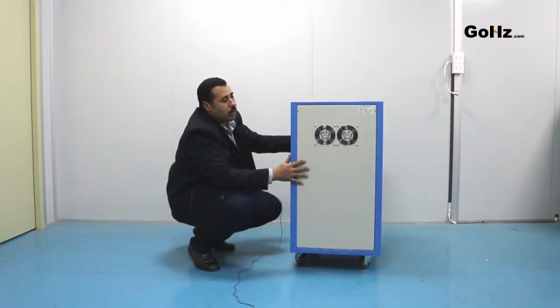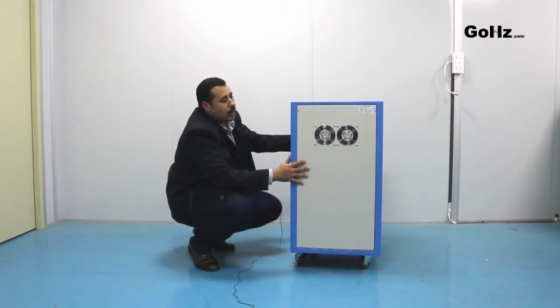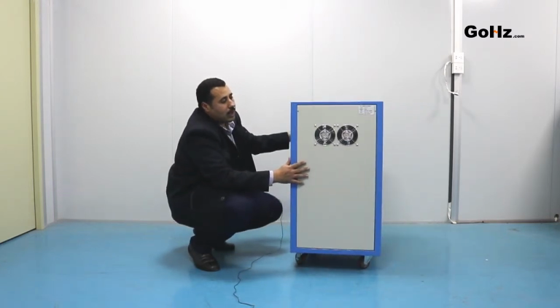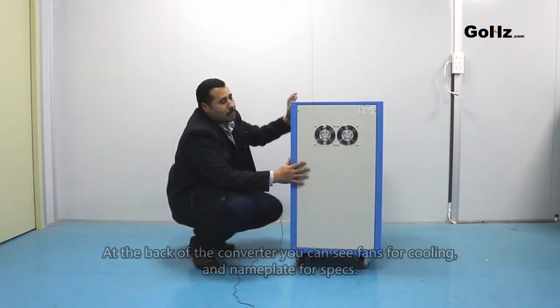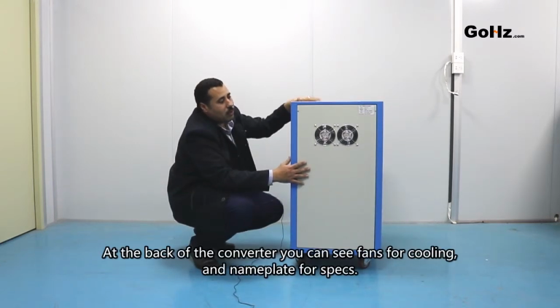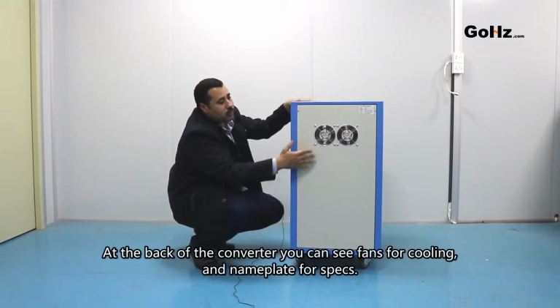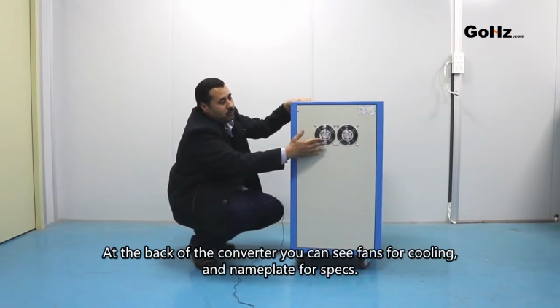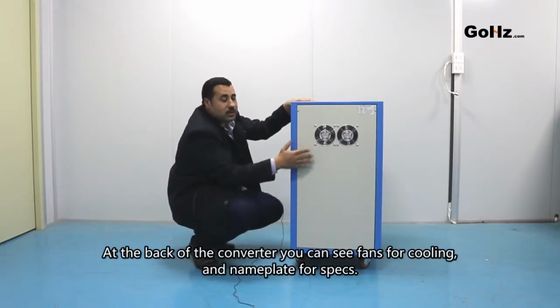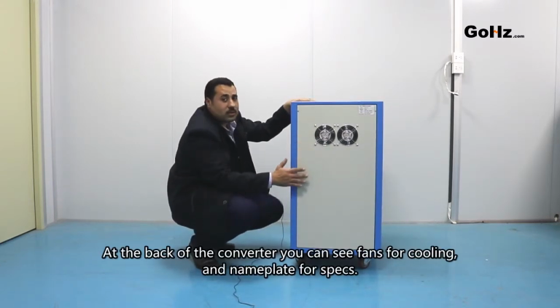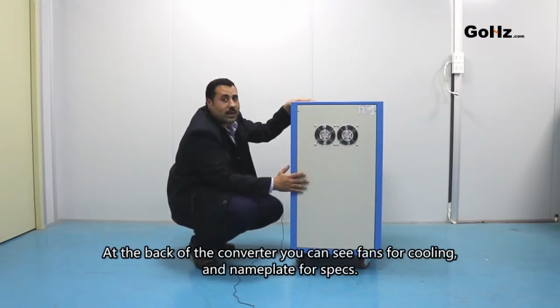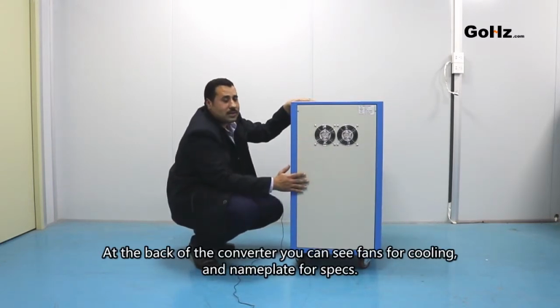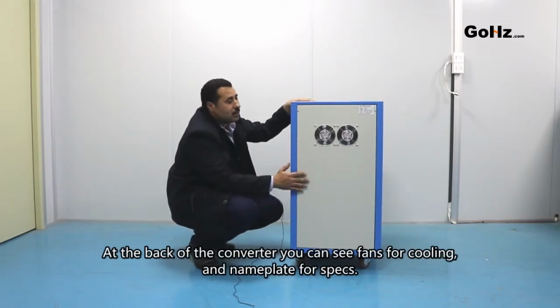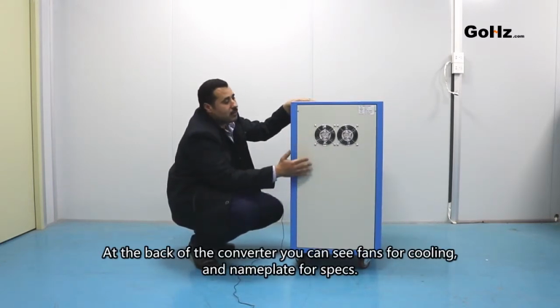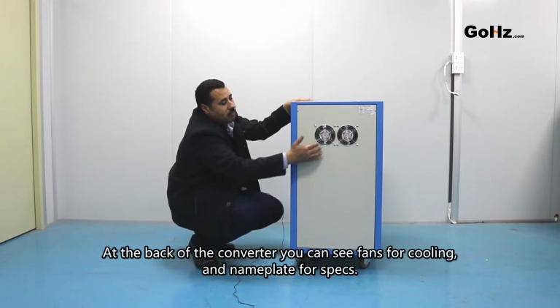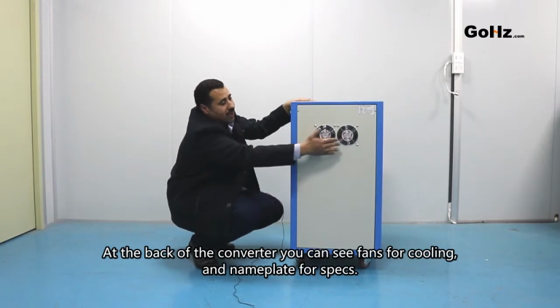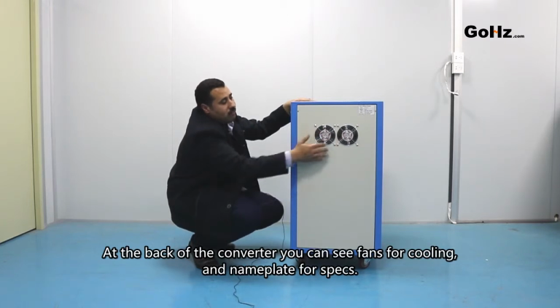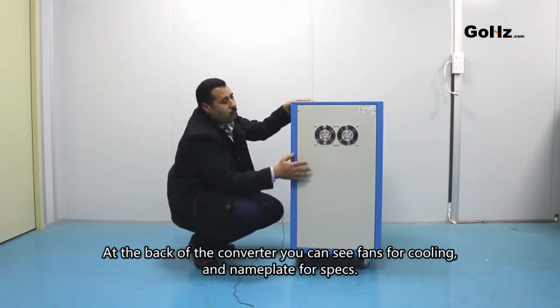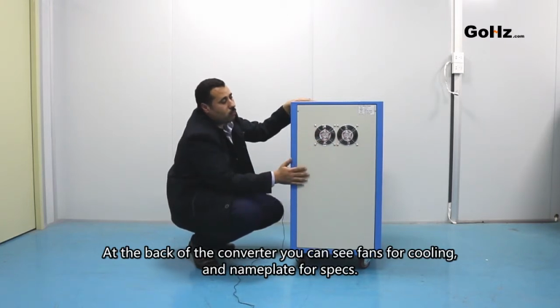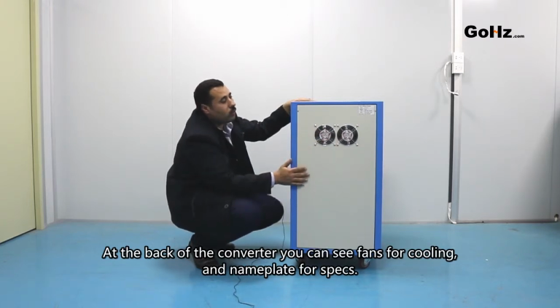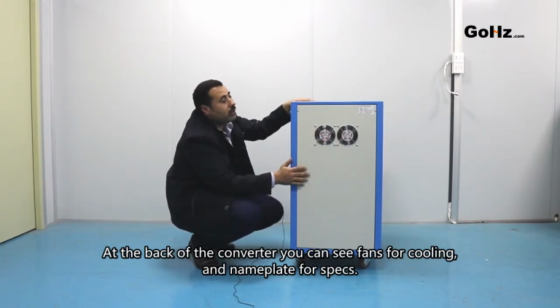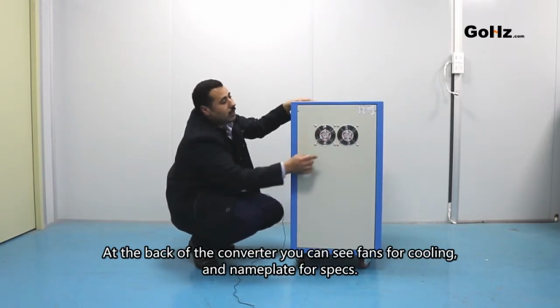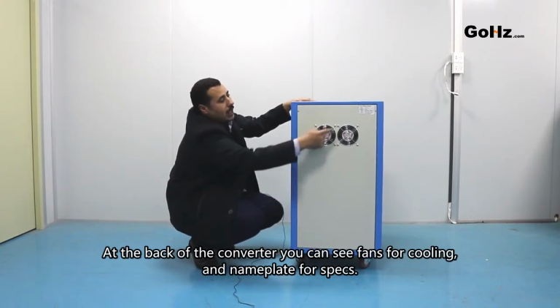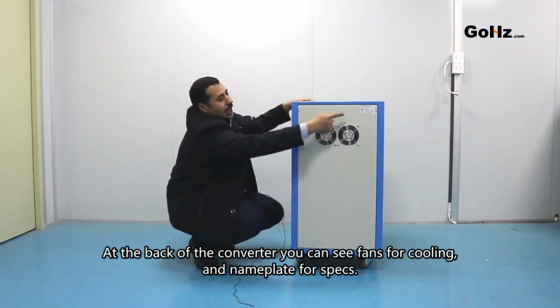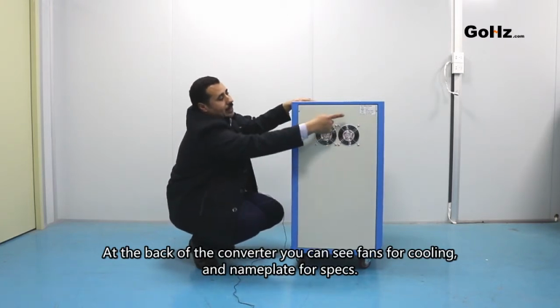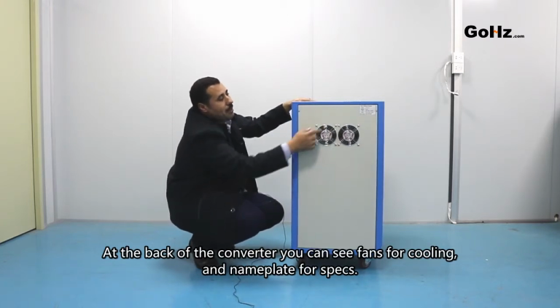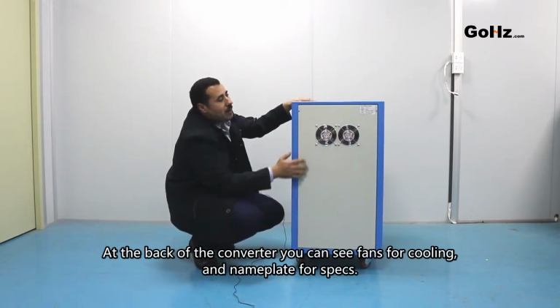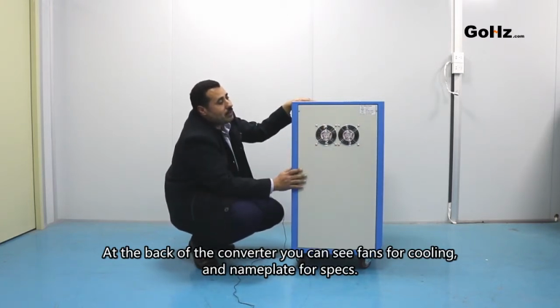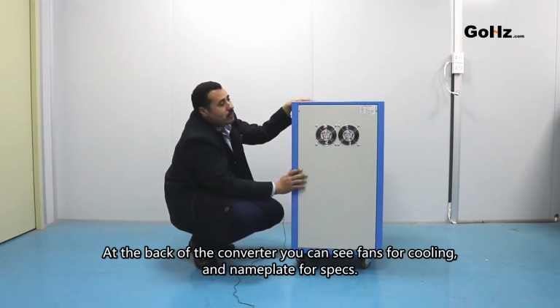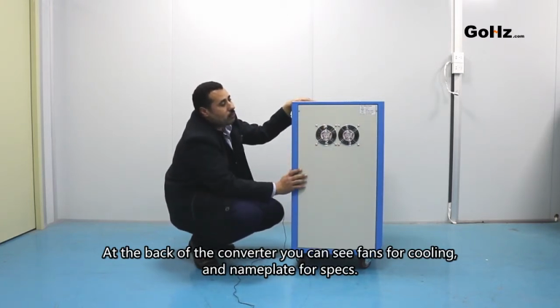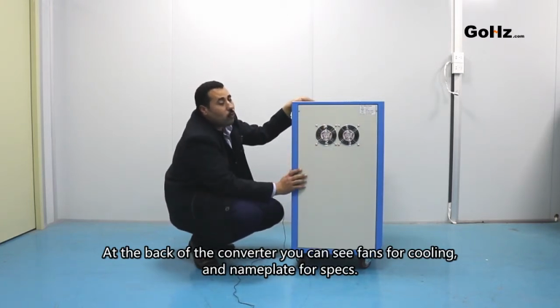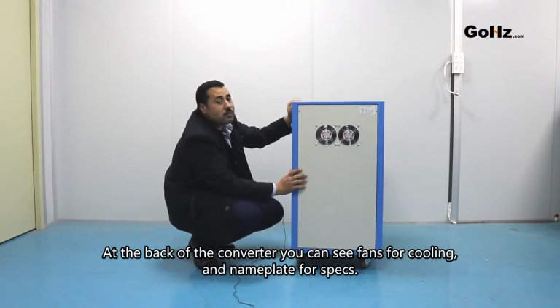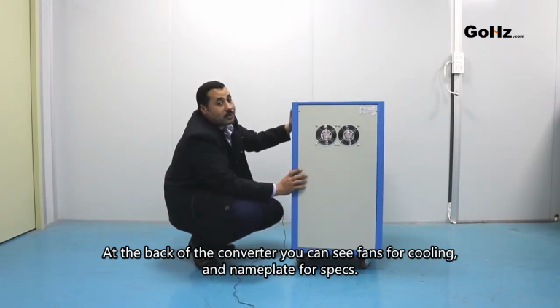At the back of the converter you can see fans for cooling and a name plate for specs.